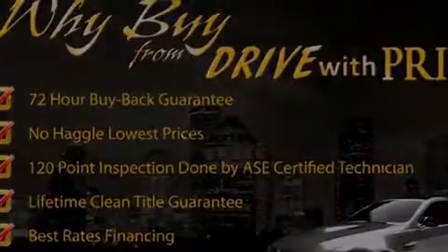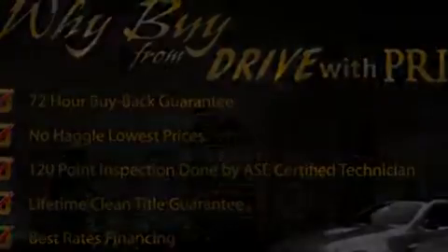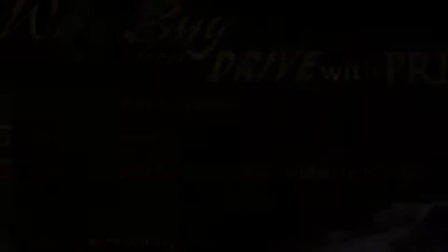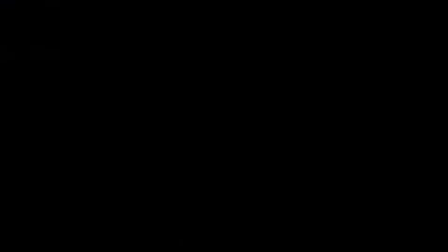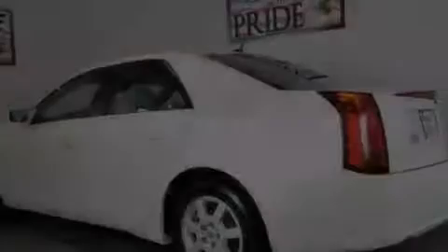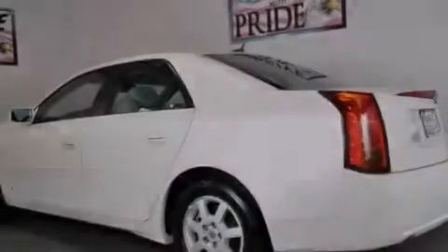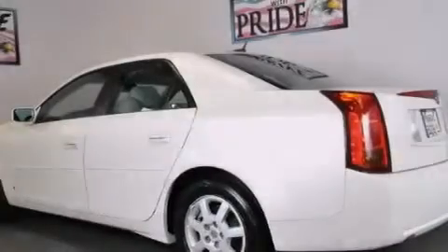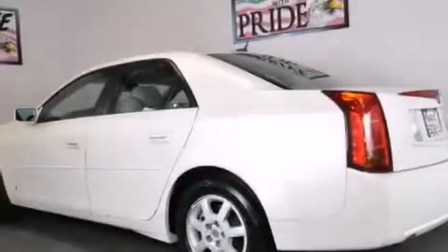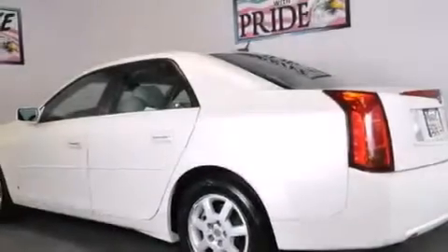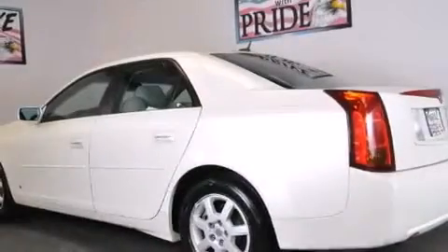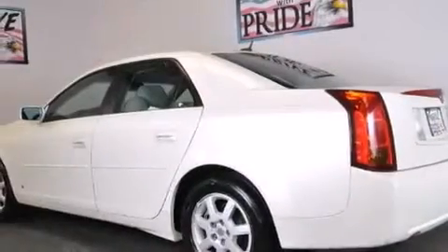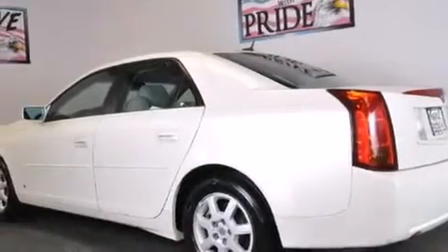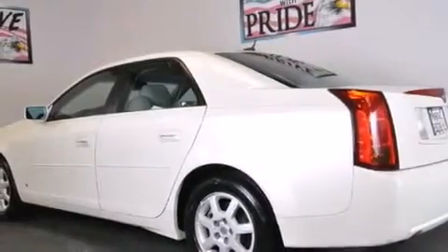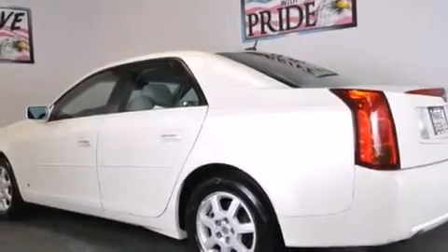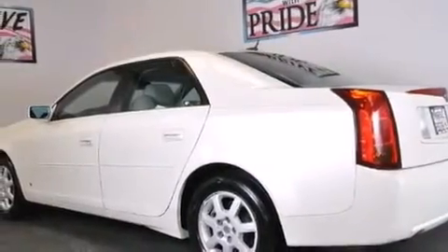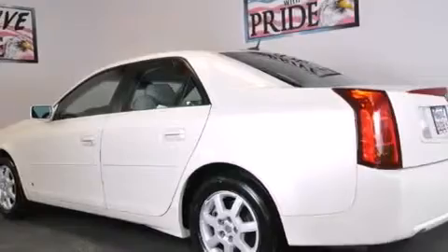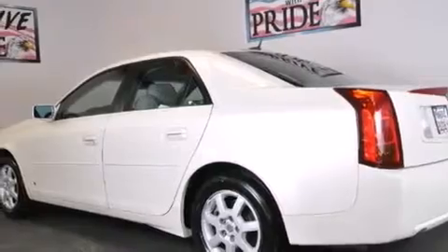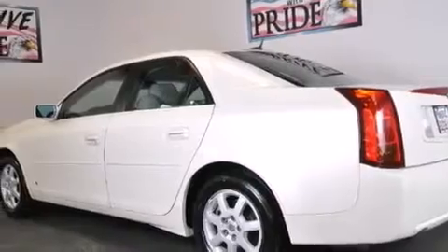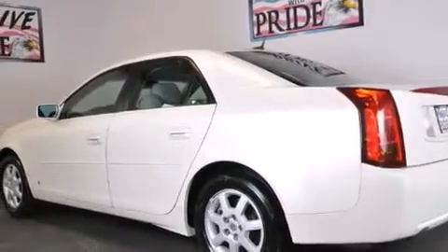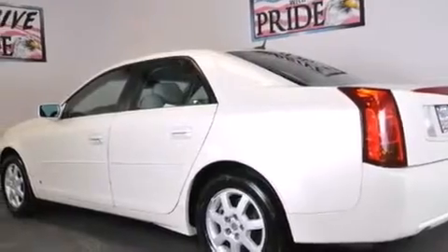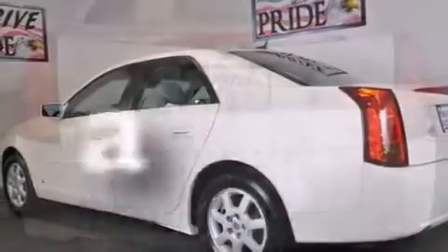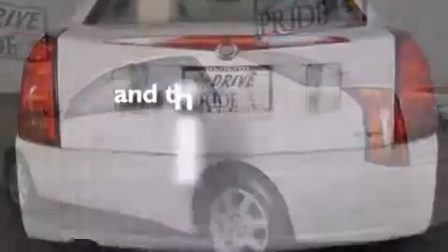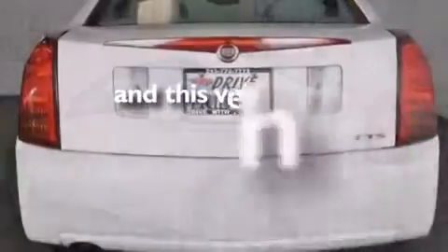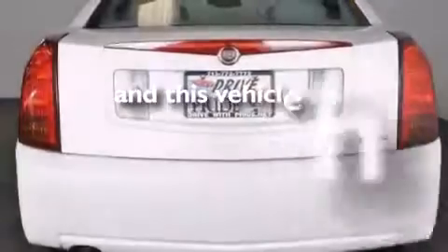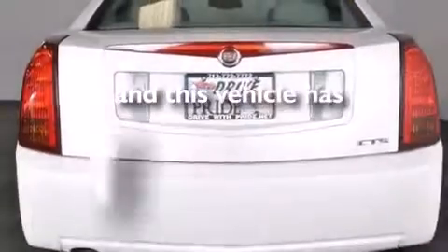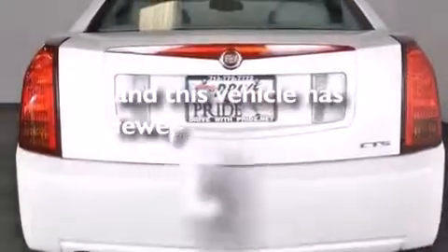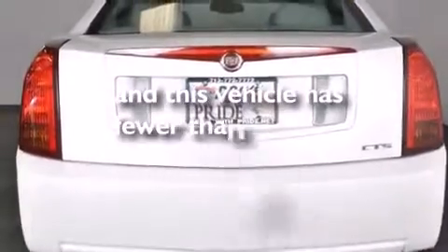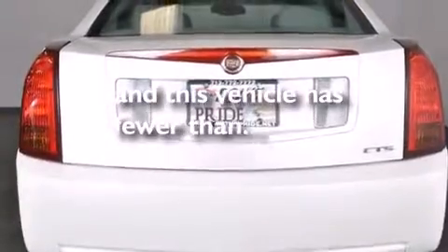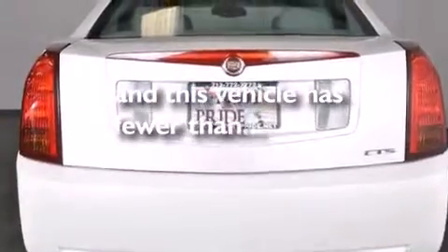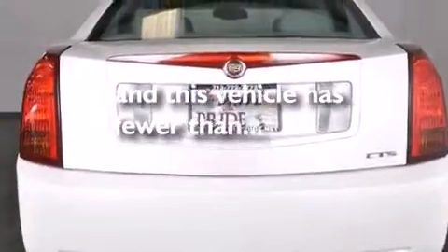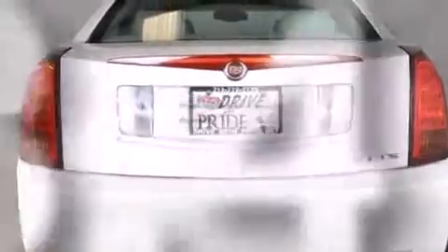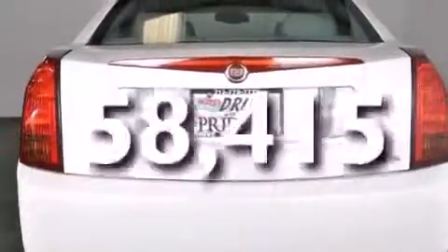Fog lamps, traction control, an anti-lock braking system, and this vehicle has less than 59,000 miles.